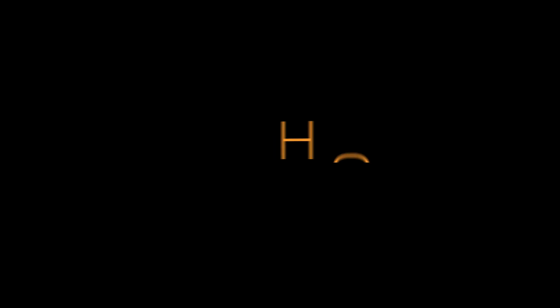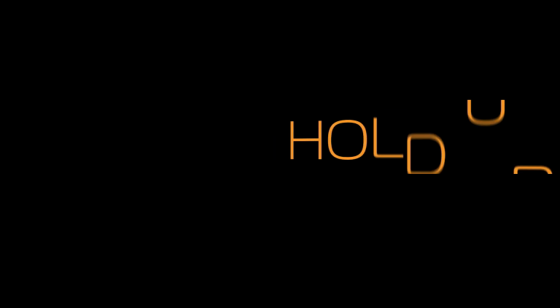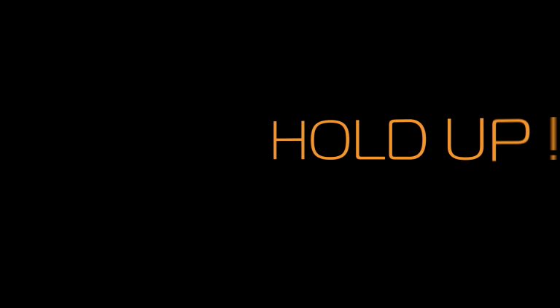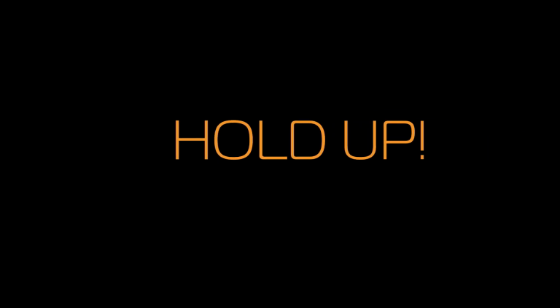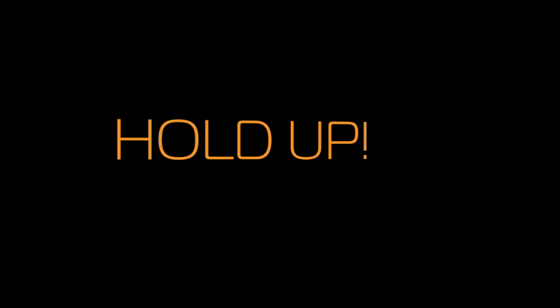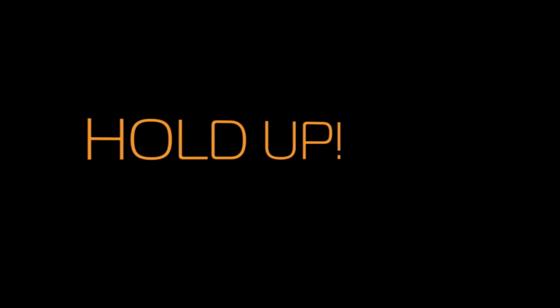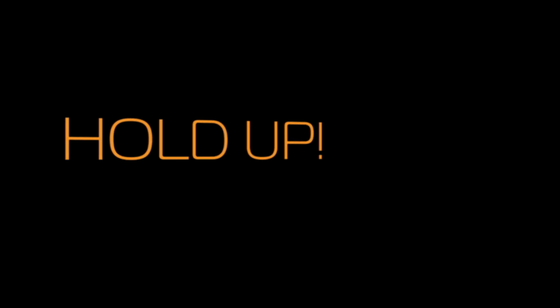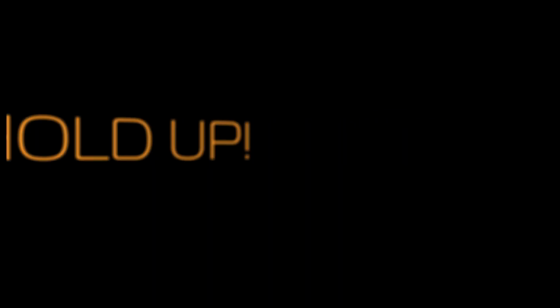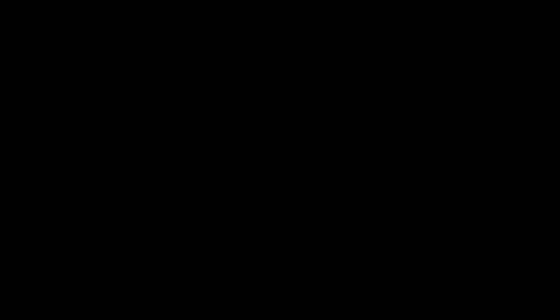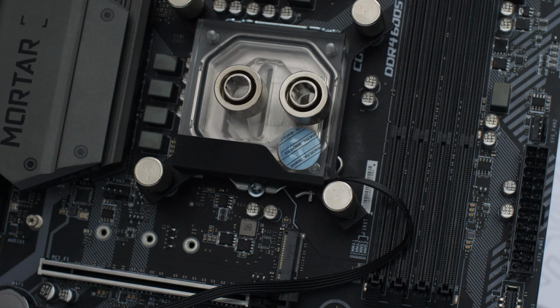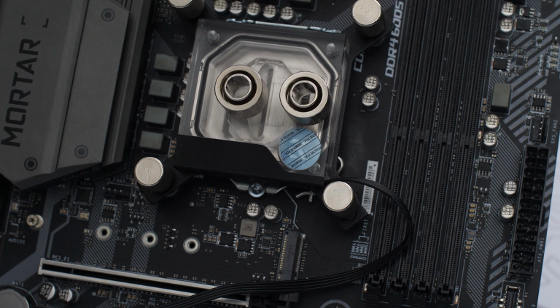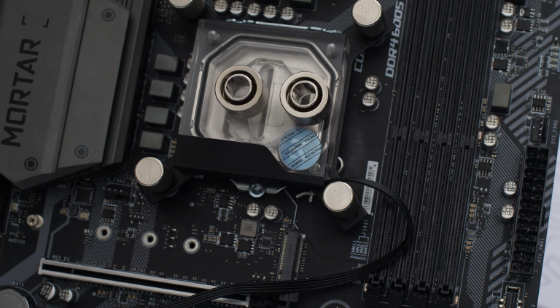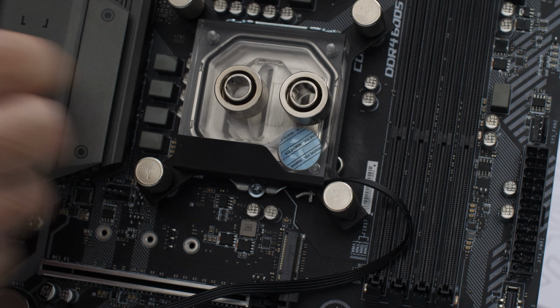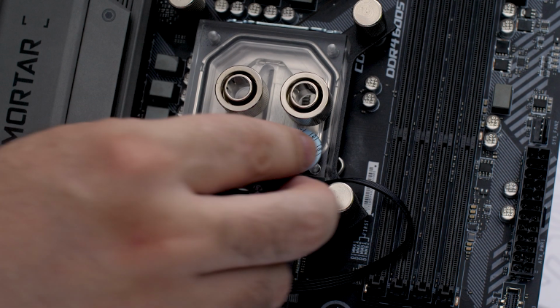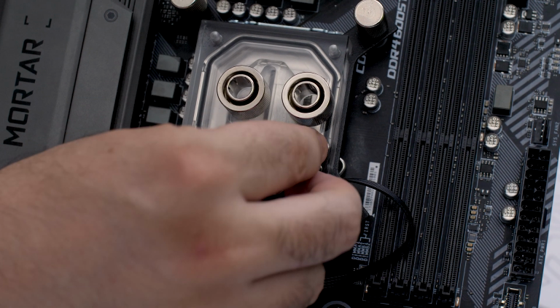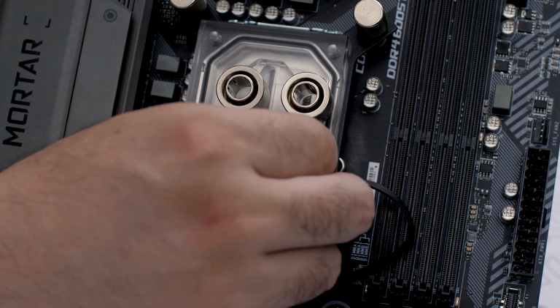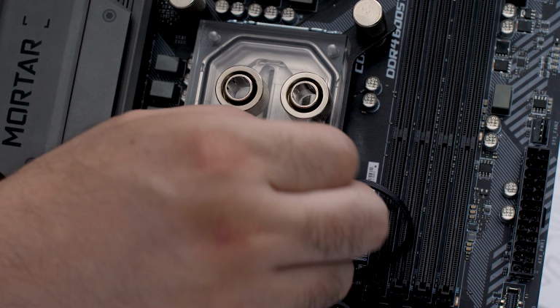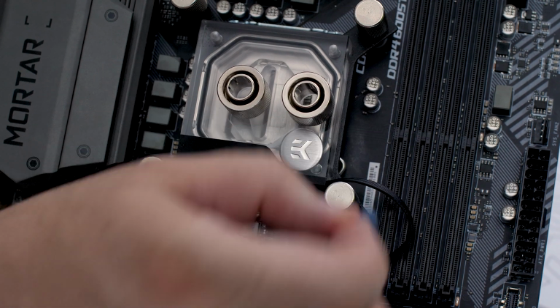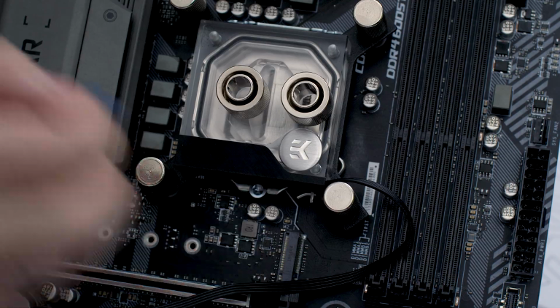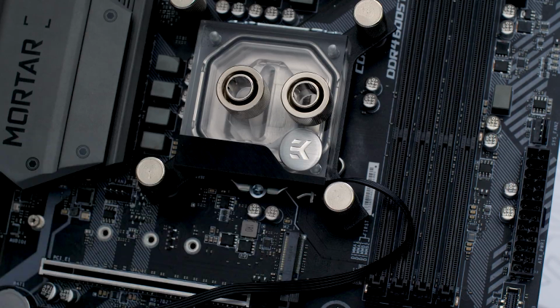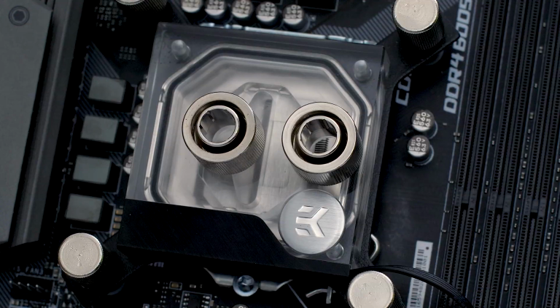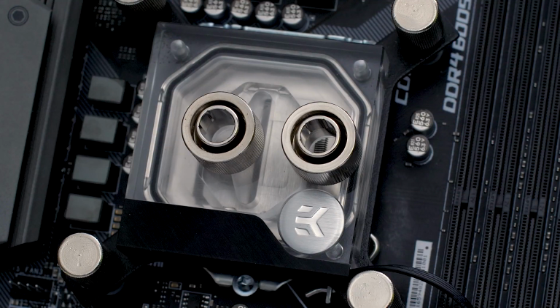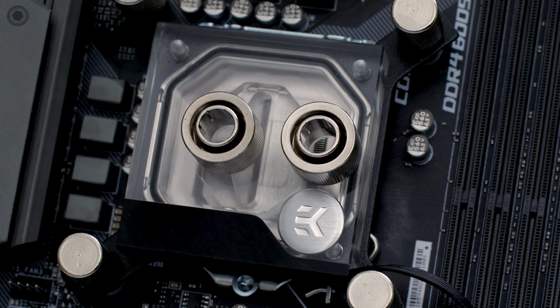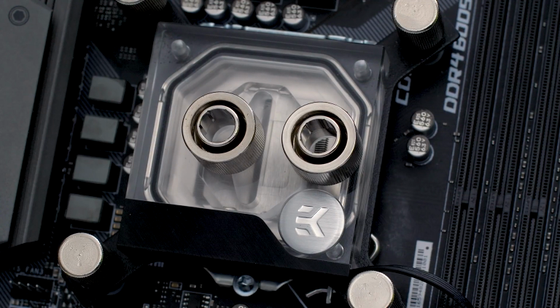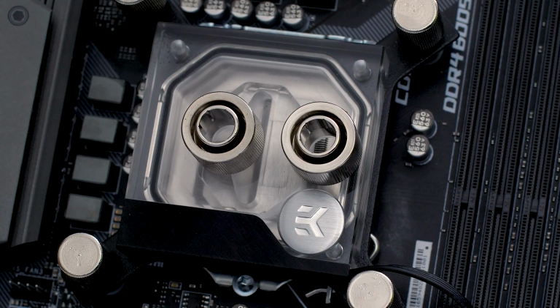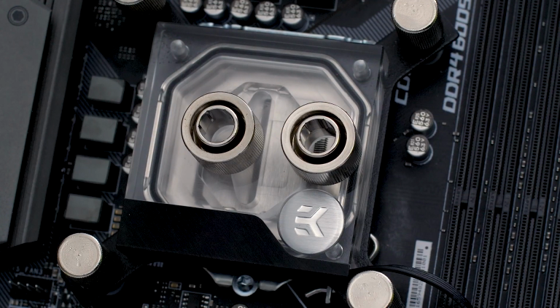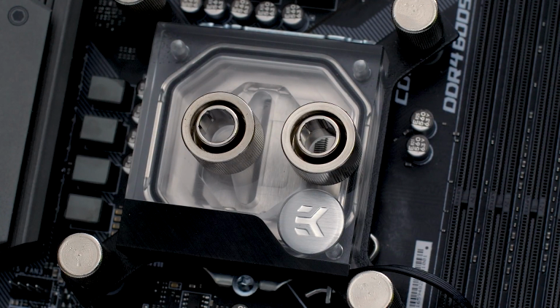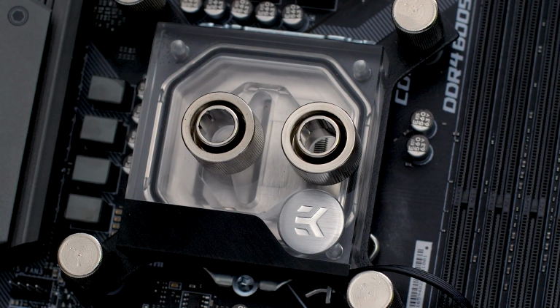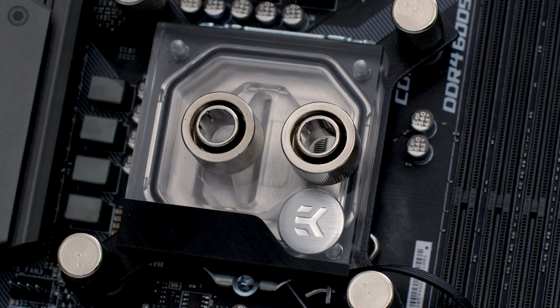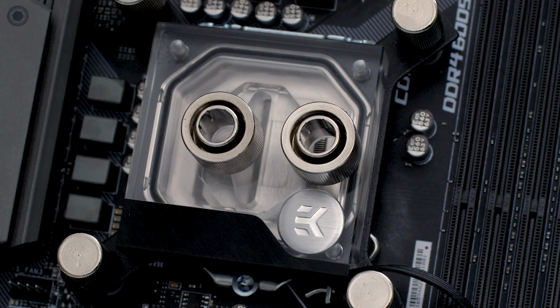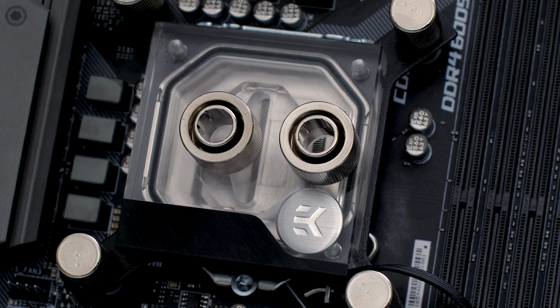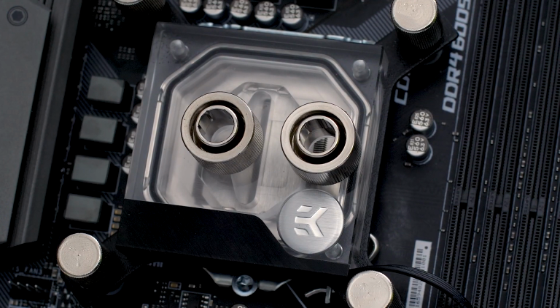Hold up, something doesn't feel right. Oh yeah, that's the stuff.